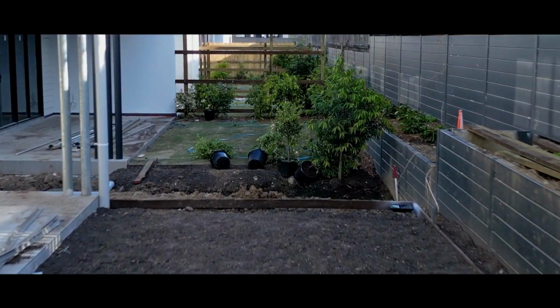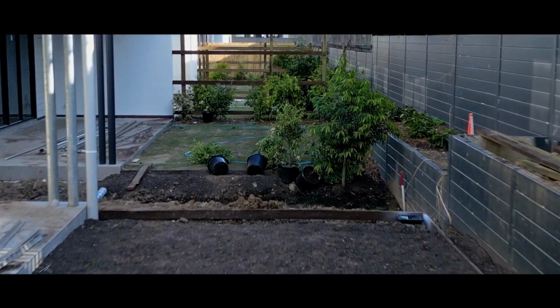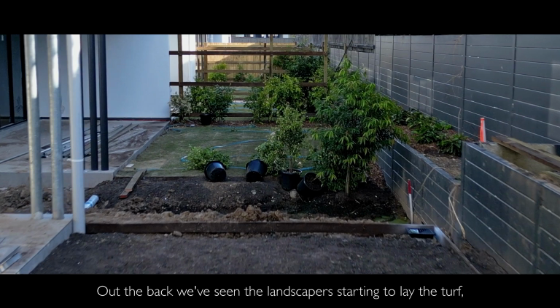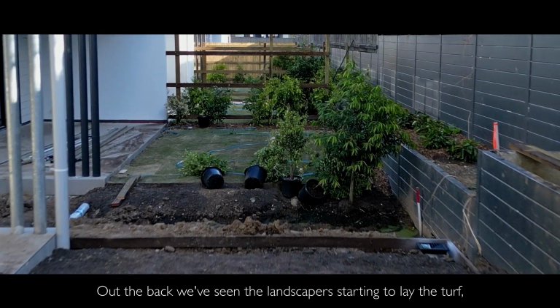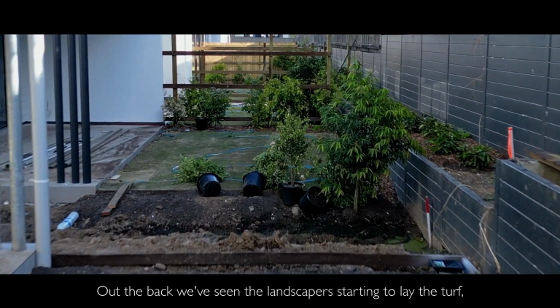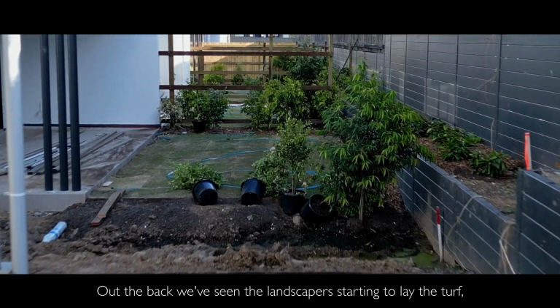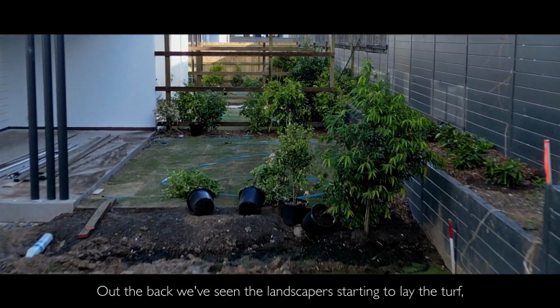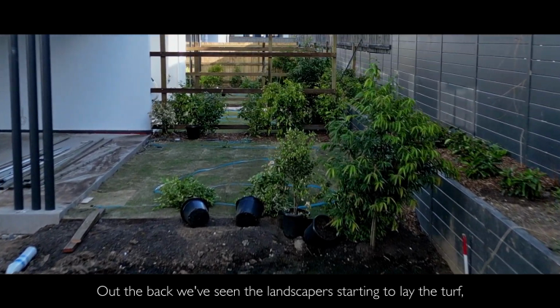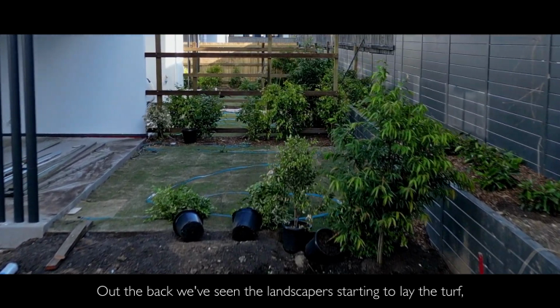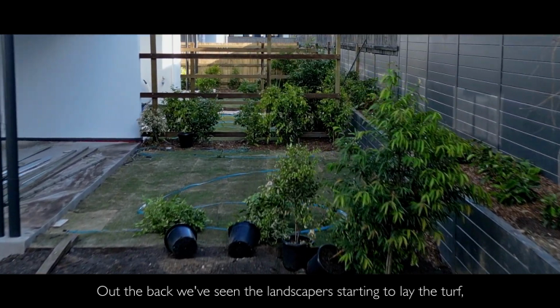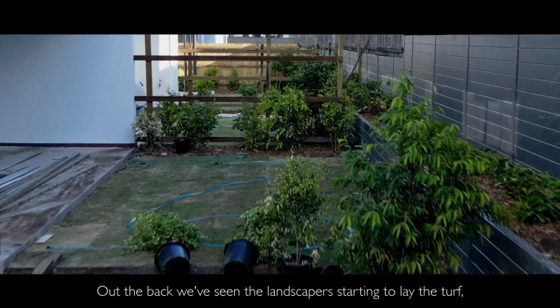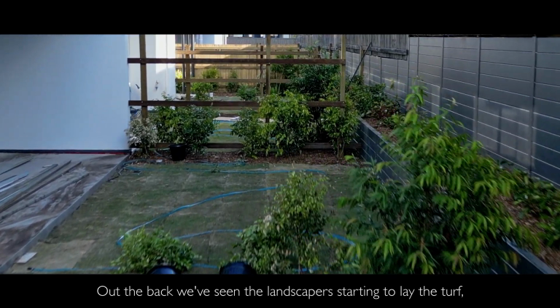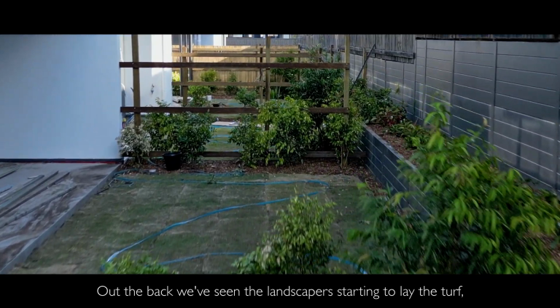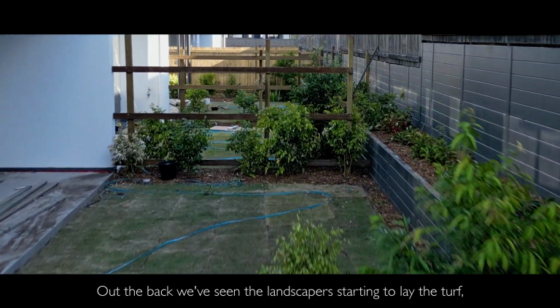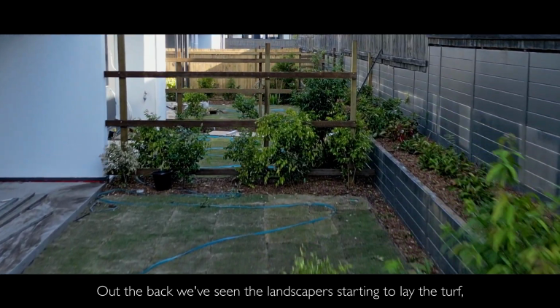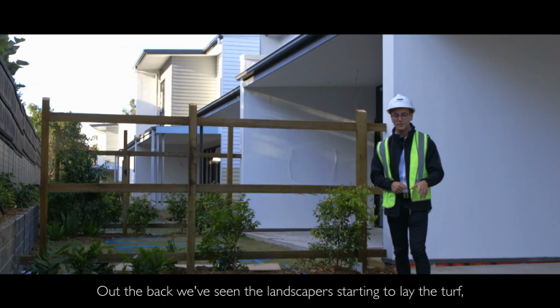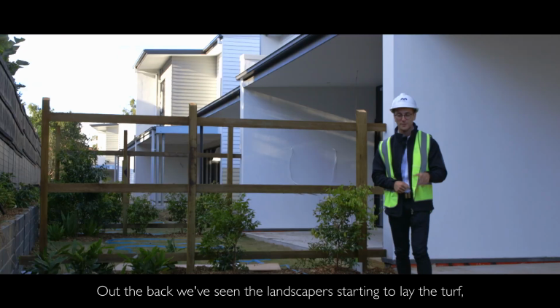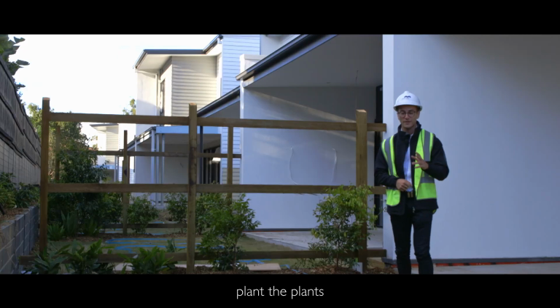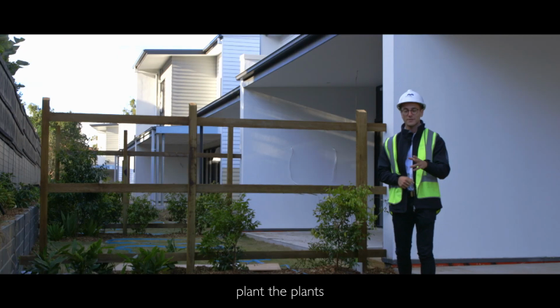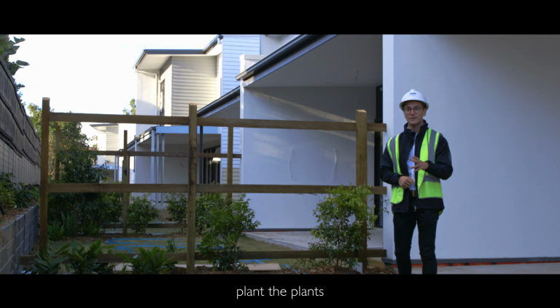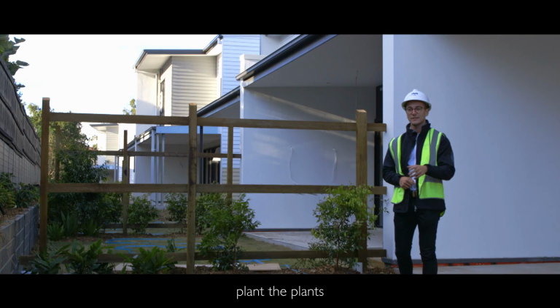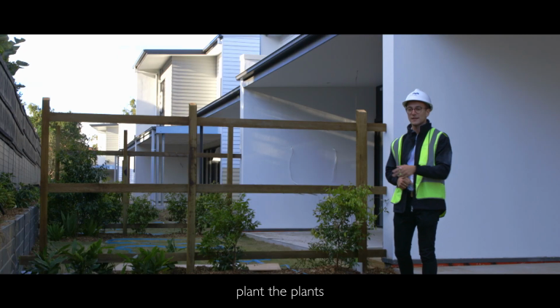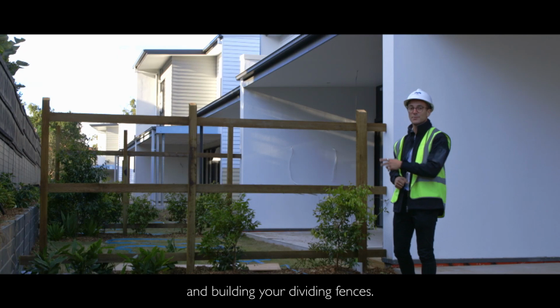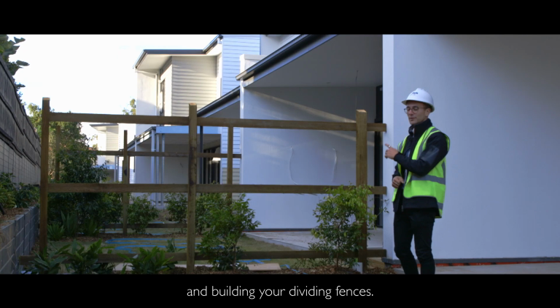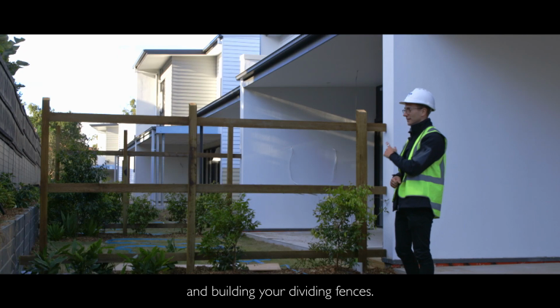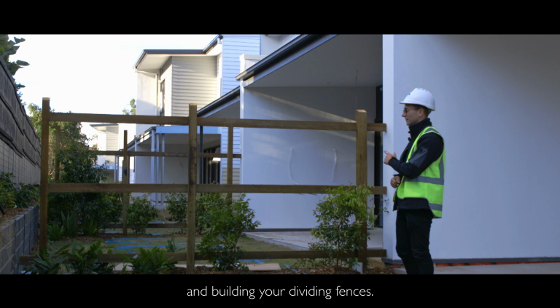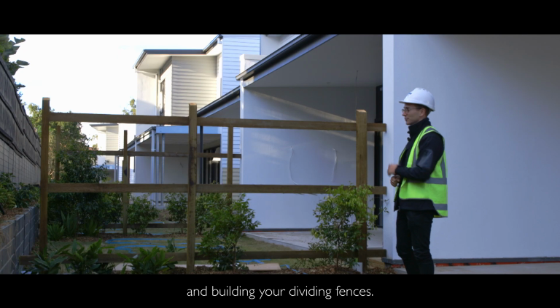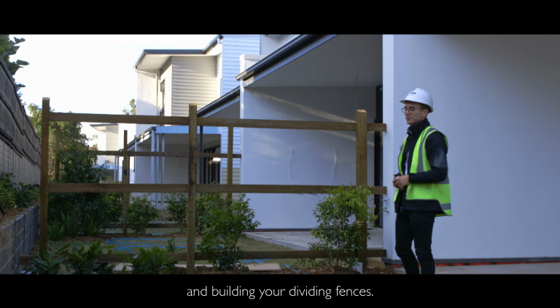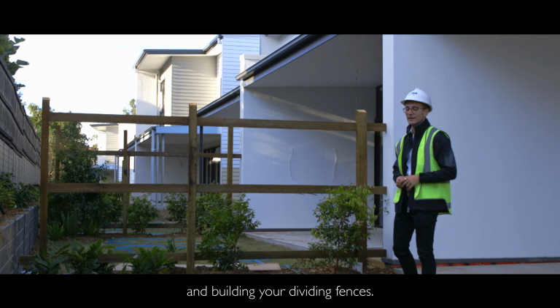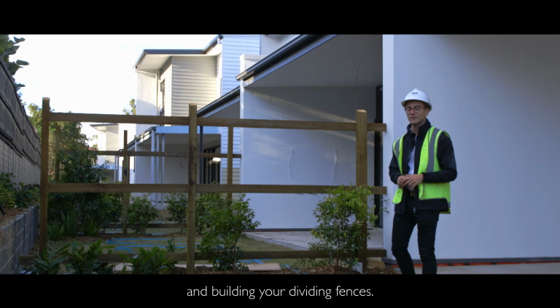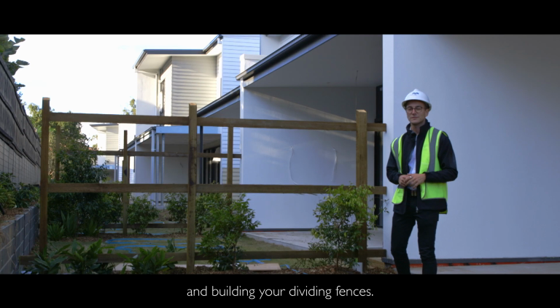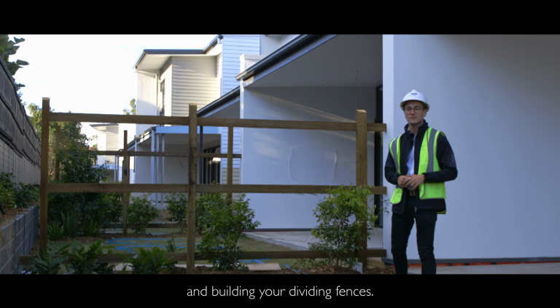At the back, we've seen the landscapers starting to lay the turf, plant the plants, and build your dividing fences.